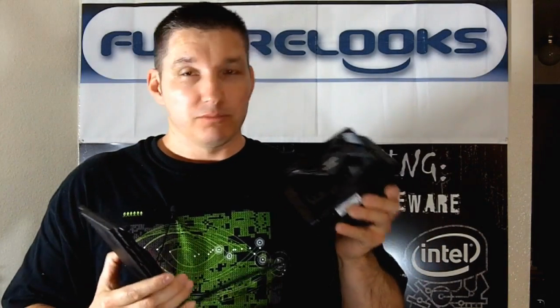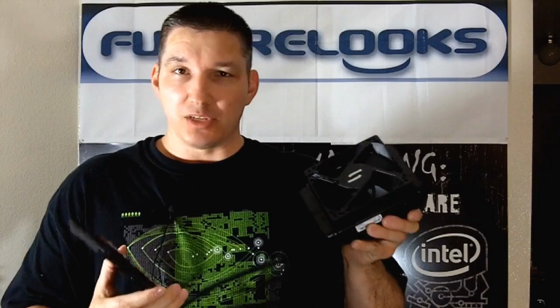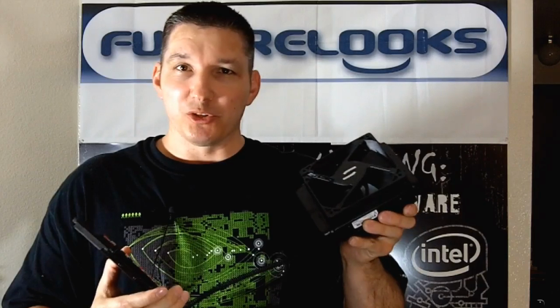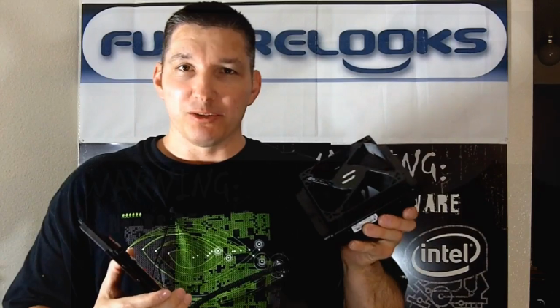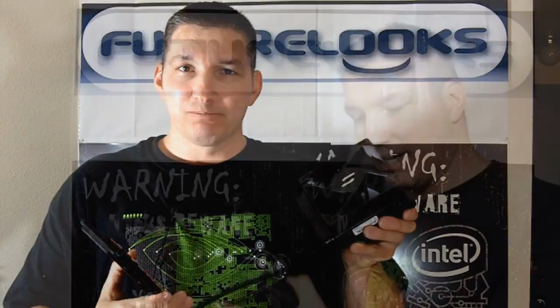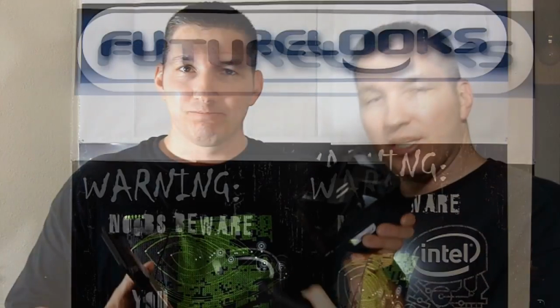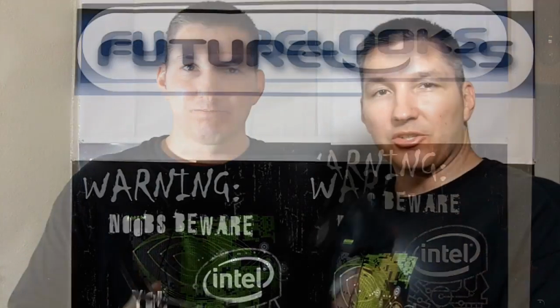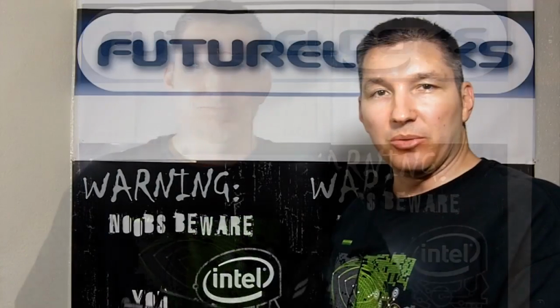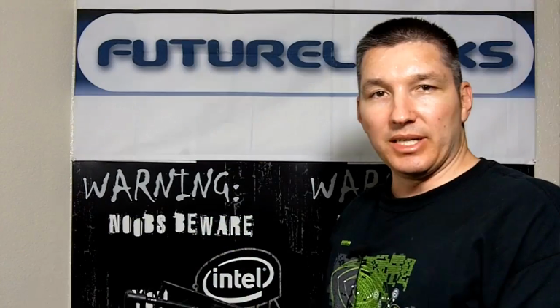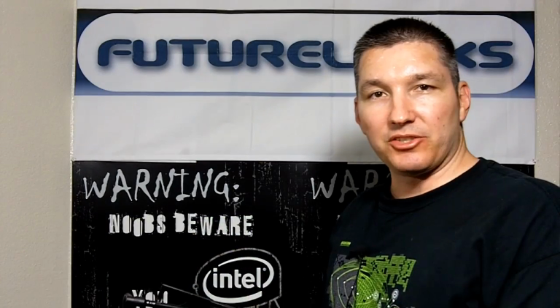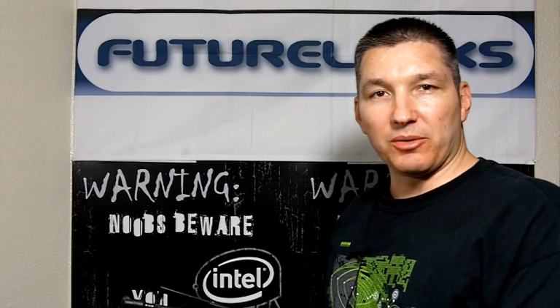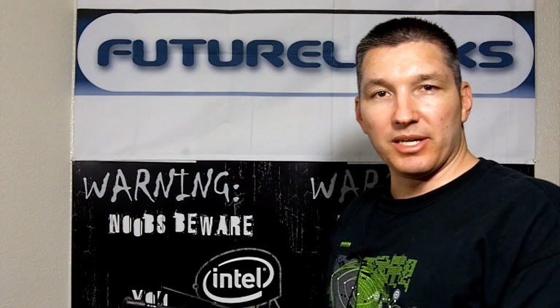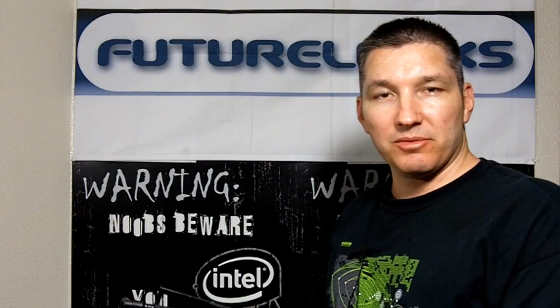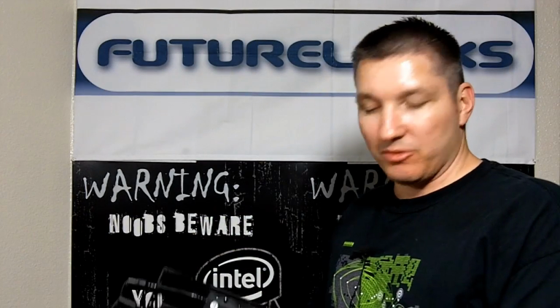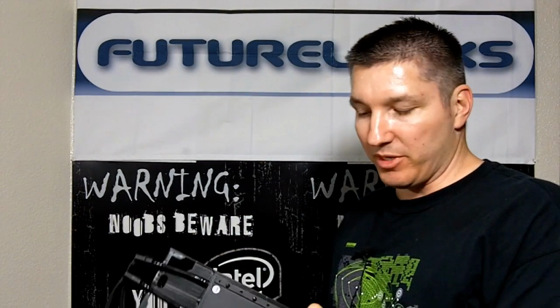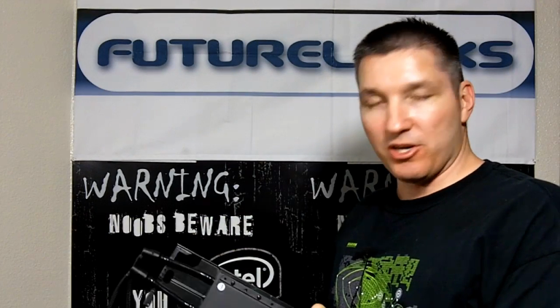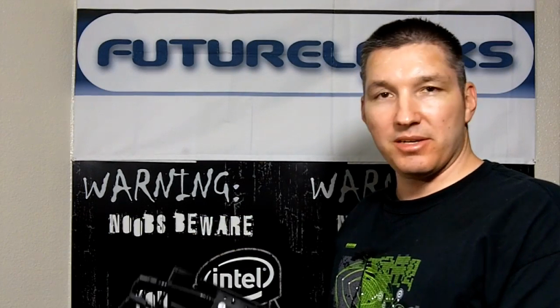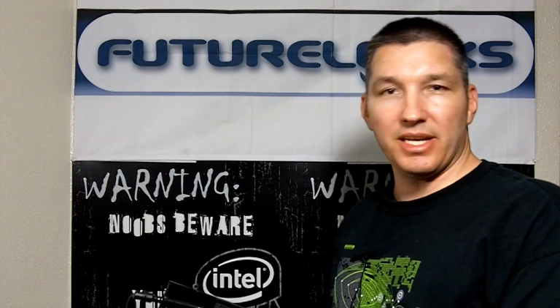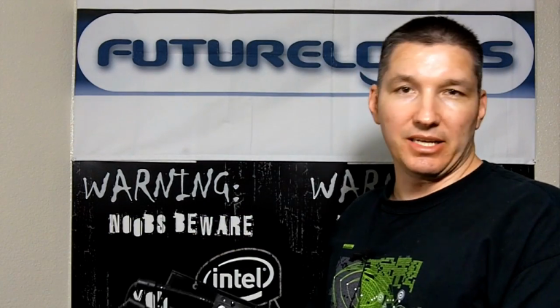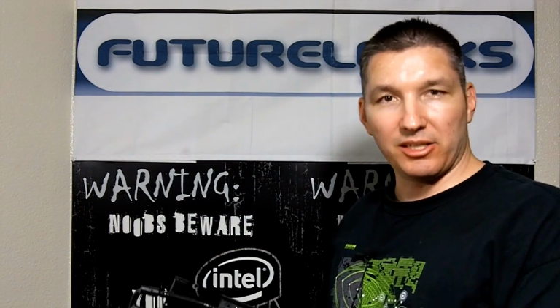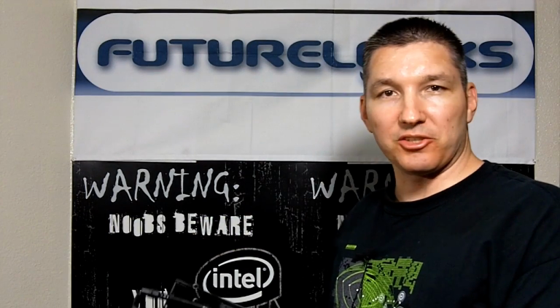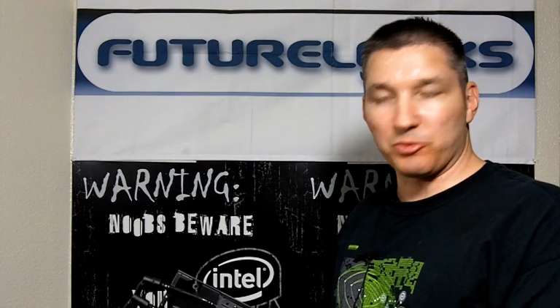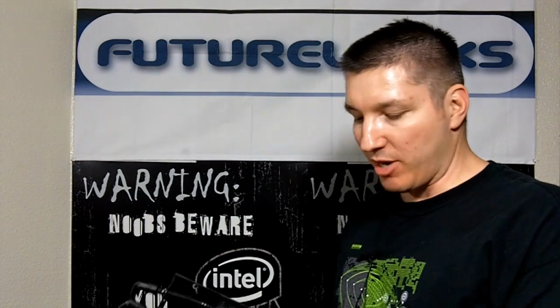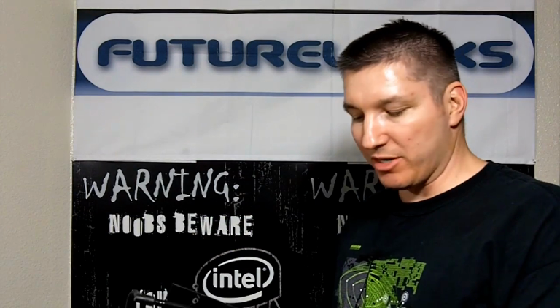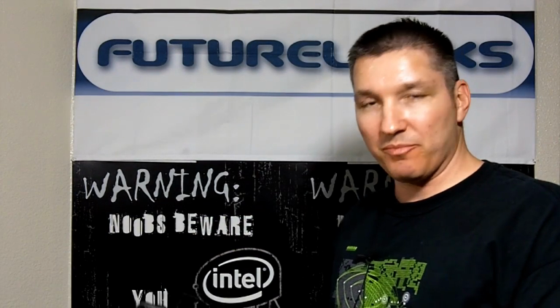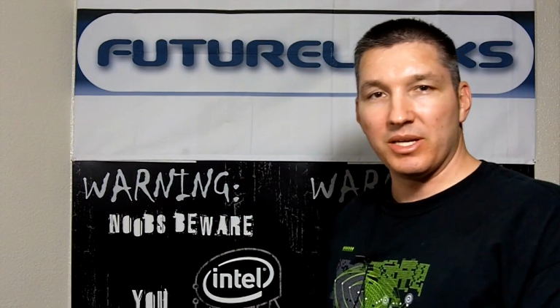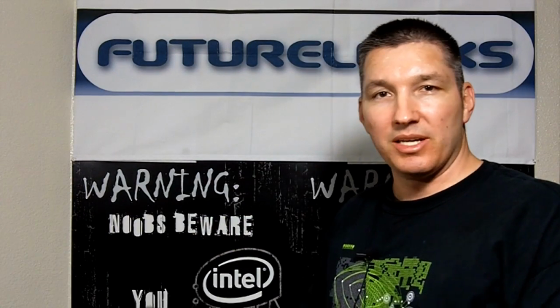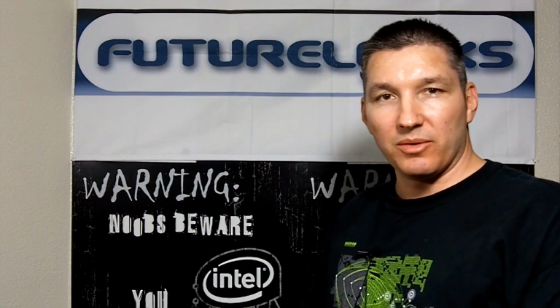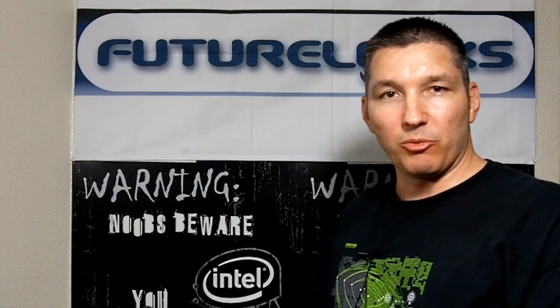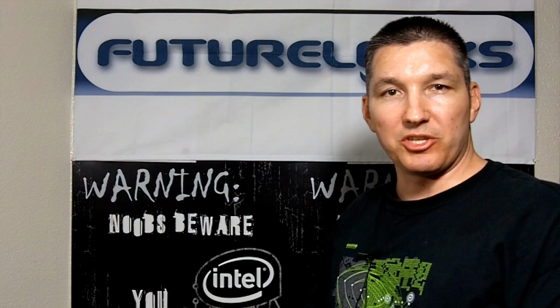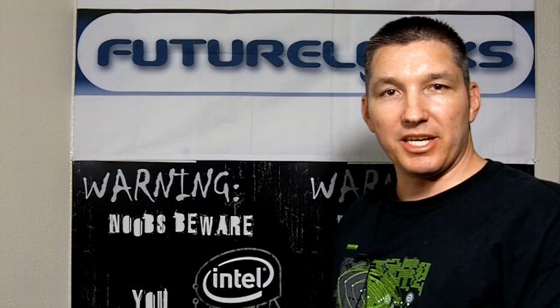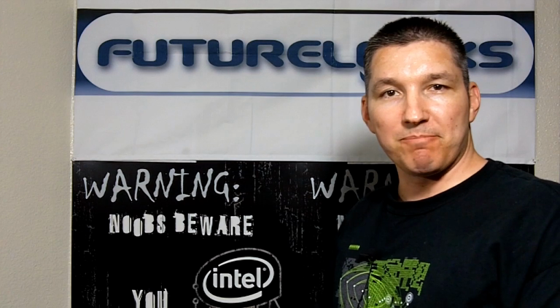We've heard the phrase that it's the last GPU cooler you'll ever buy — time will tell. We're going to install this and see how it performs compared to a GTX 480 reference cooler. So stick around, read on, and click the subscribe button. We hope to see you again.